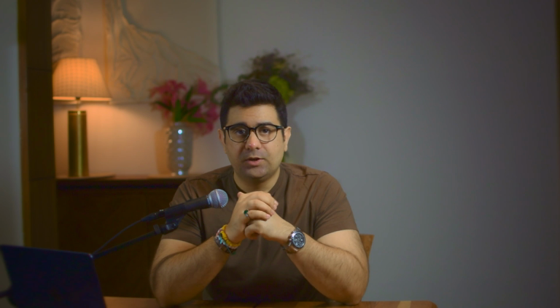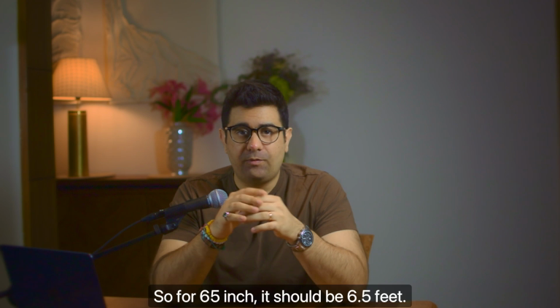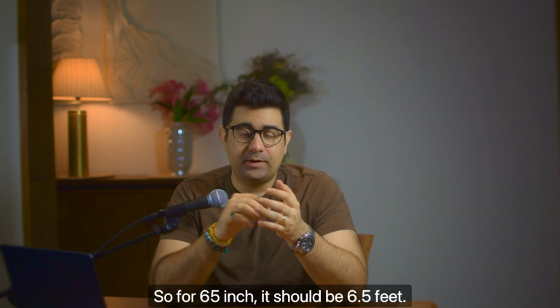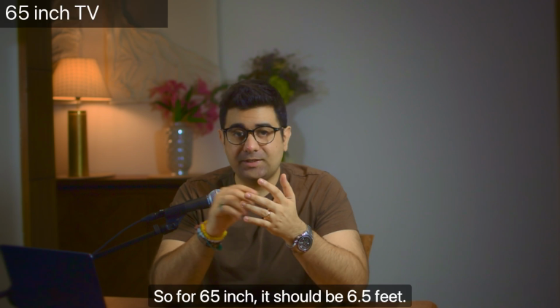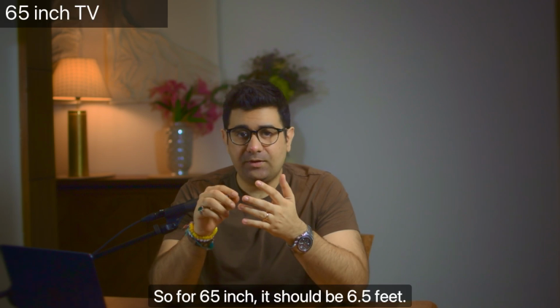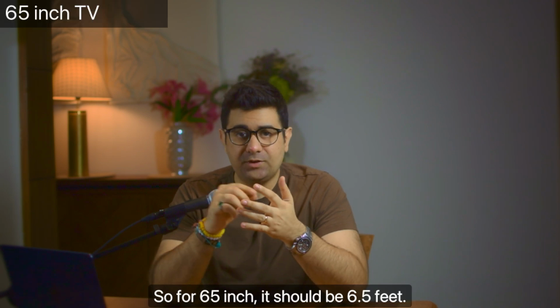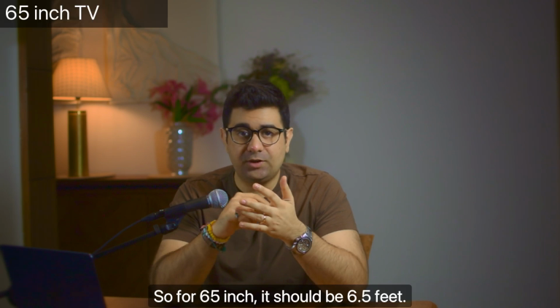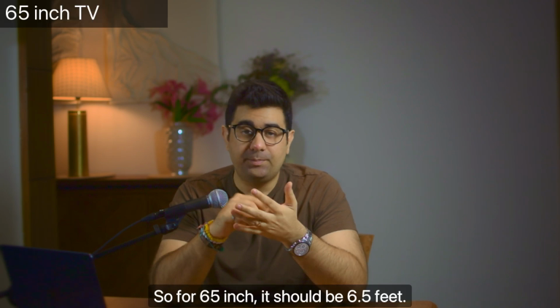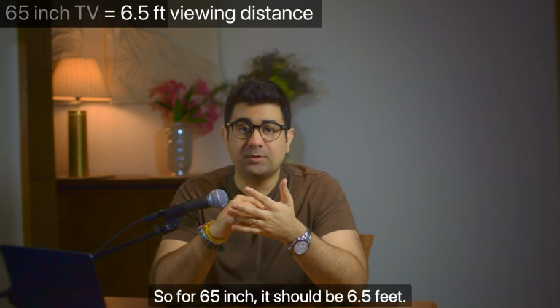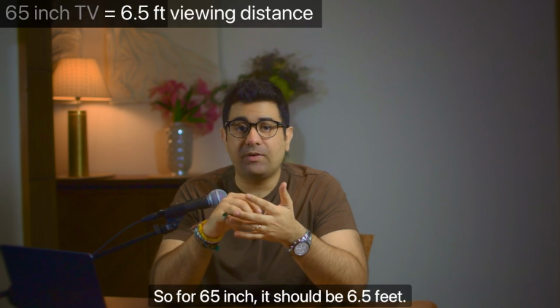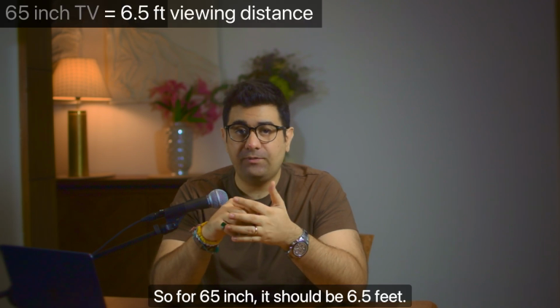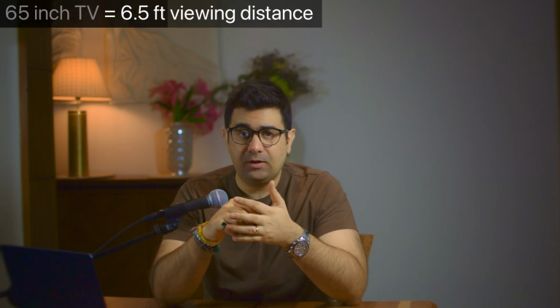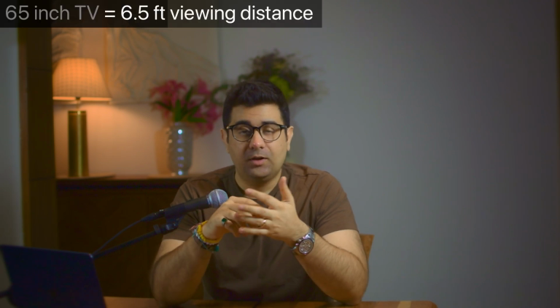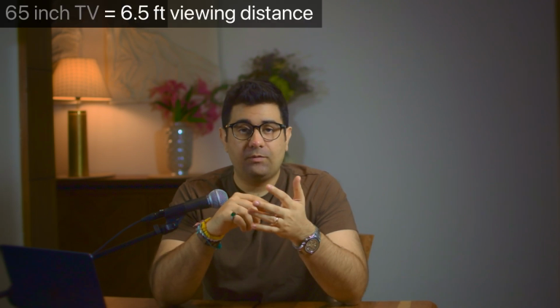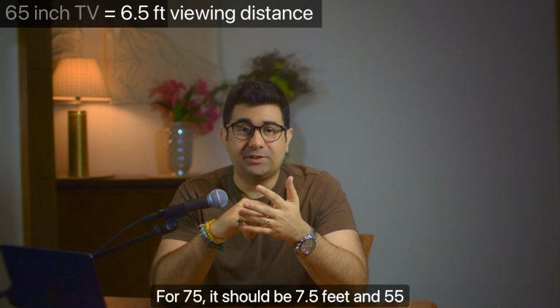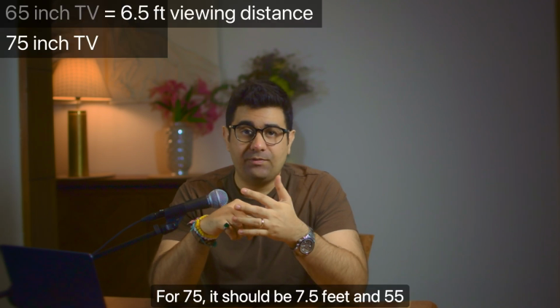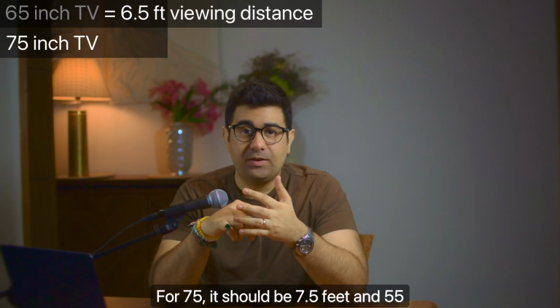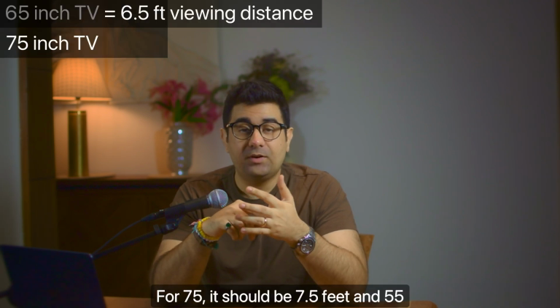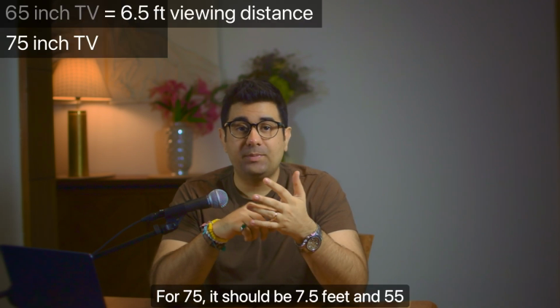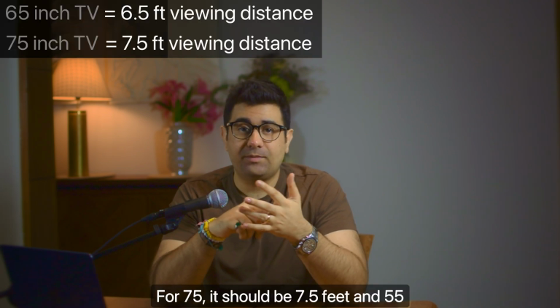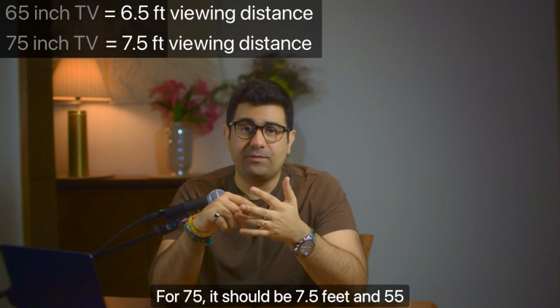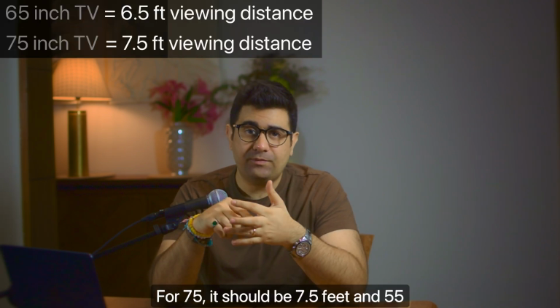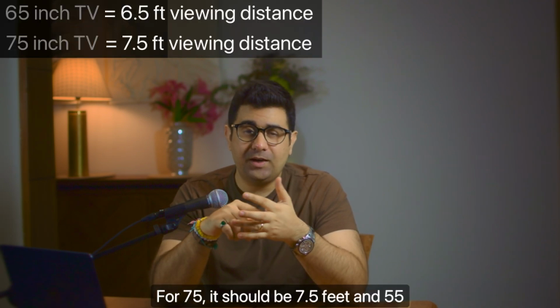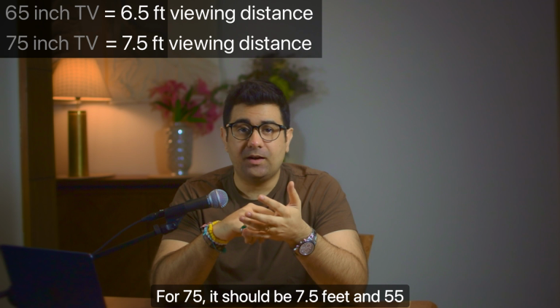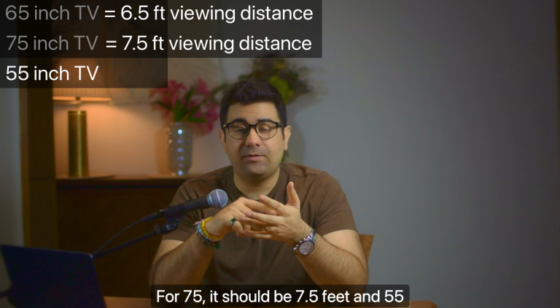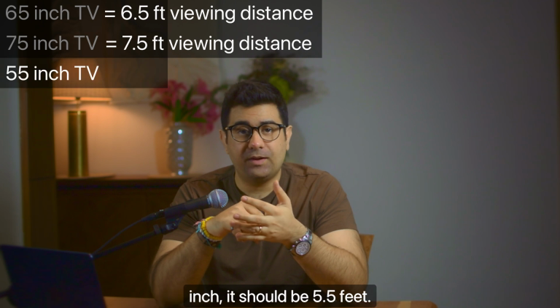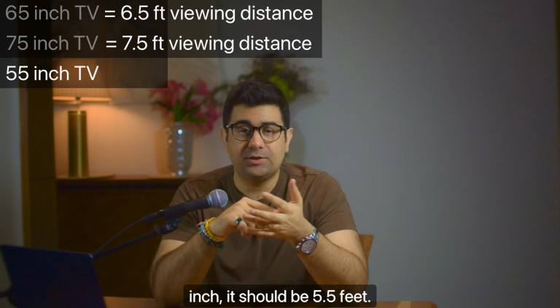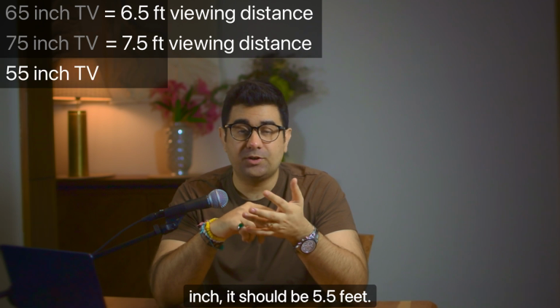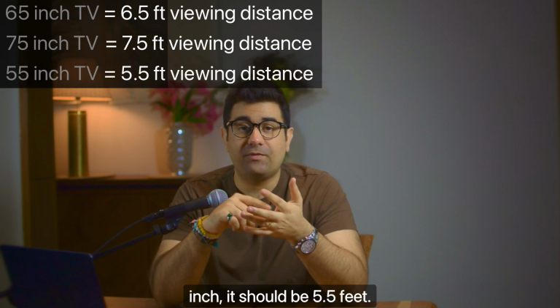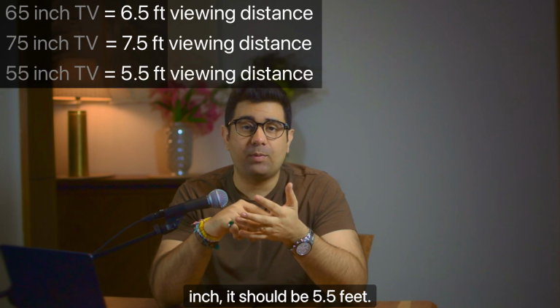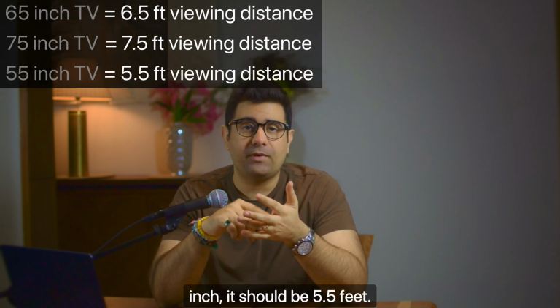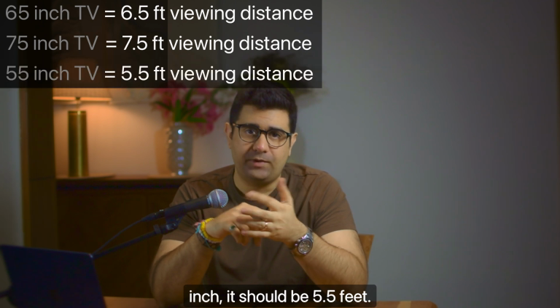So for a 65-inch TV, it should be 6.5 feet. For 75, it should be 7.5 feet. And for 55 inch, it should be 5.5 feet.